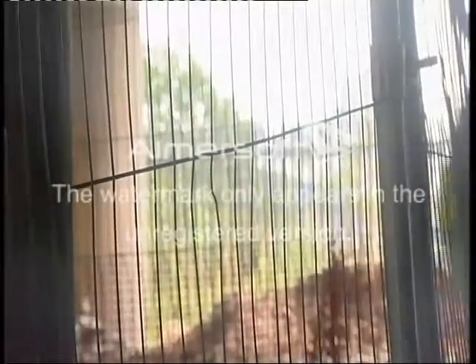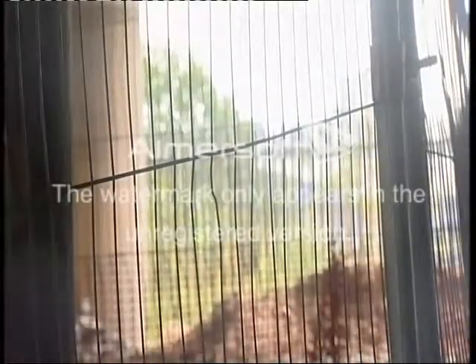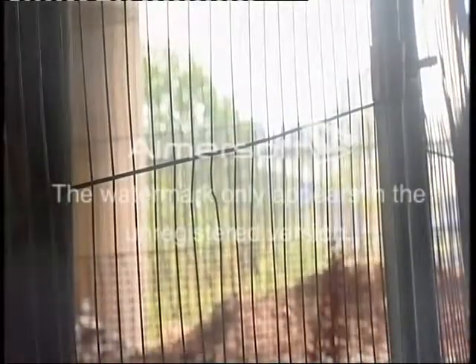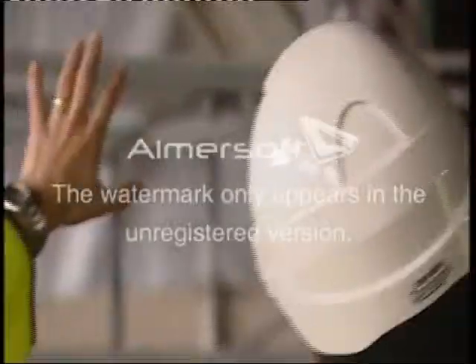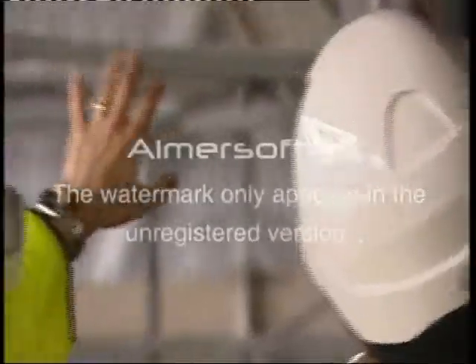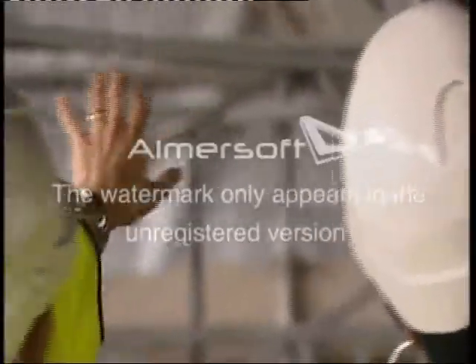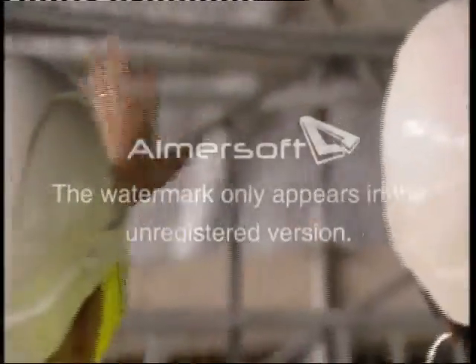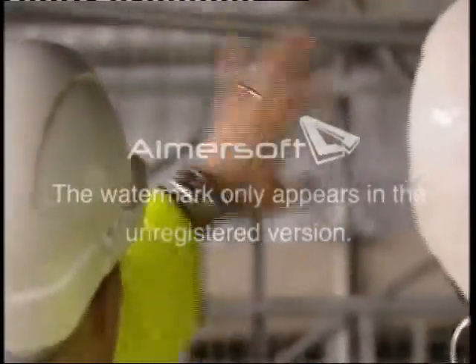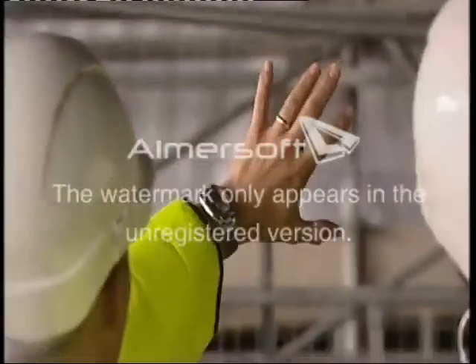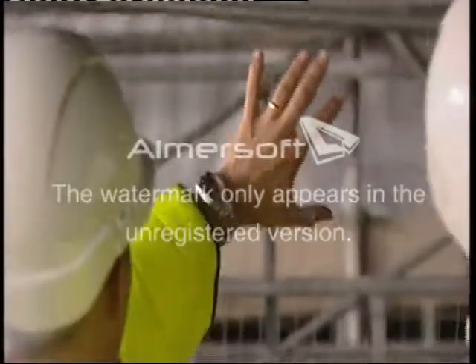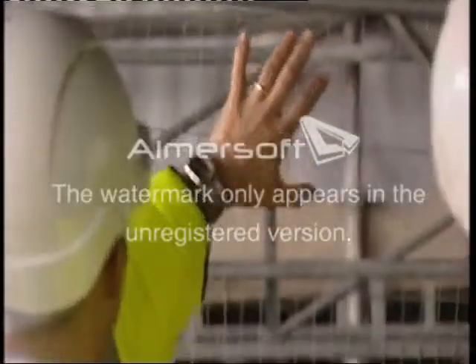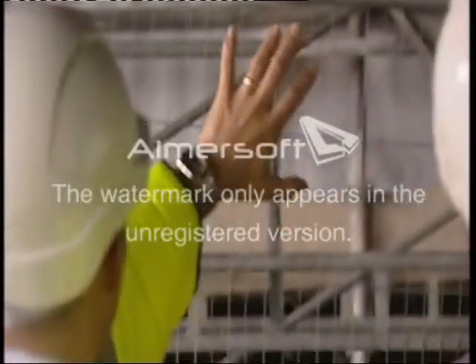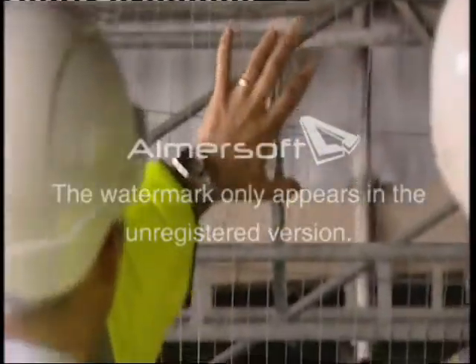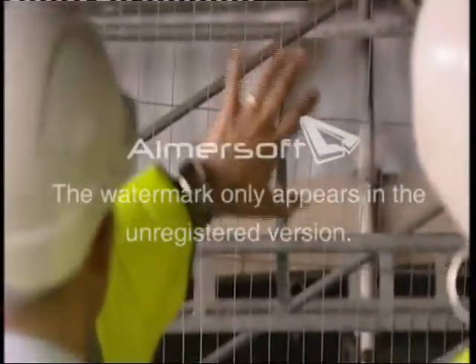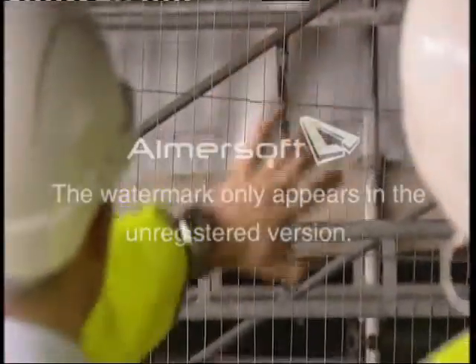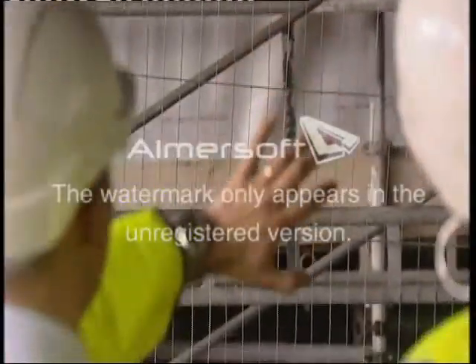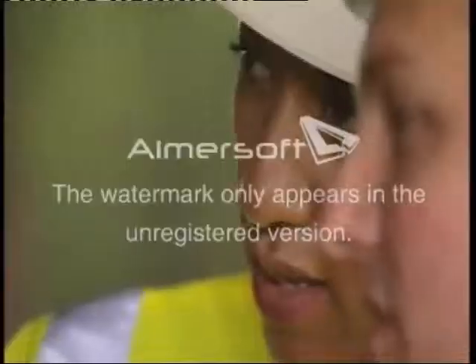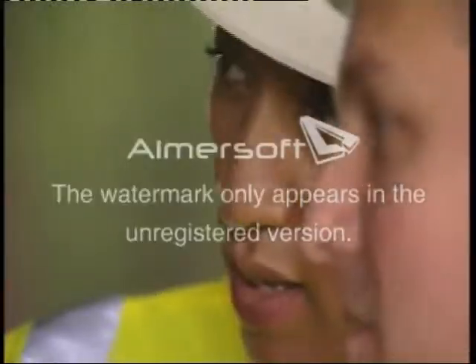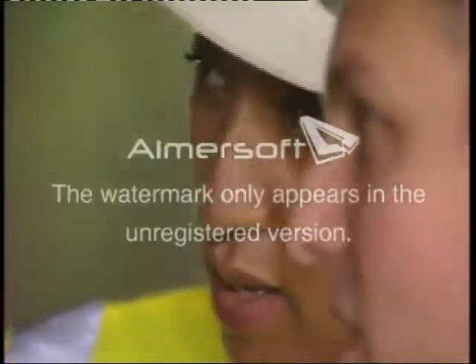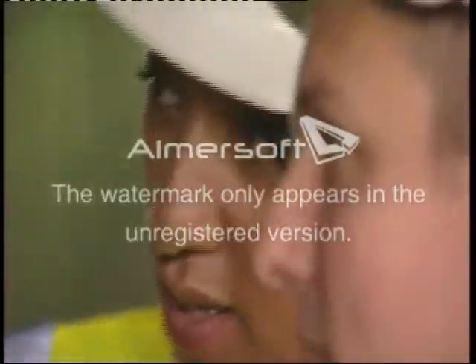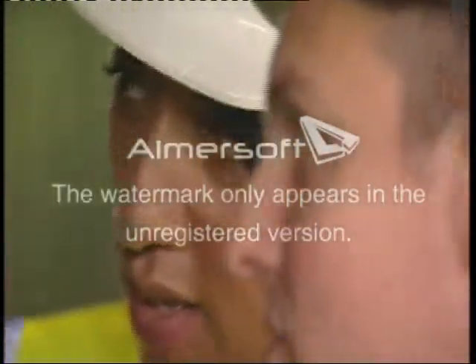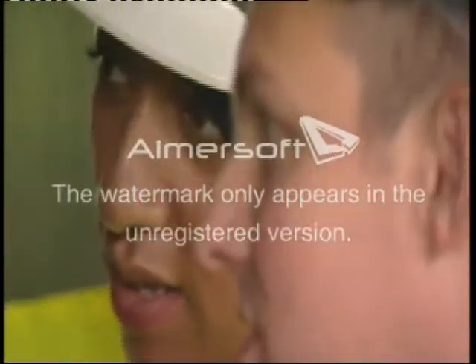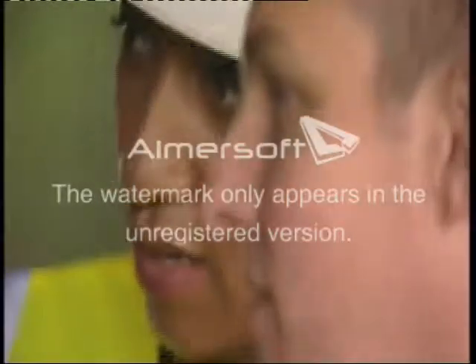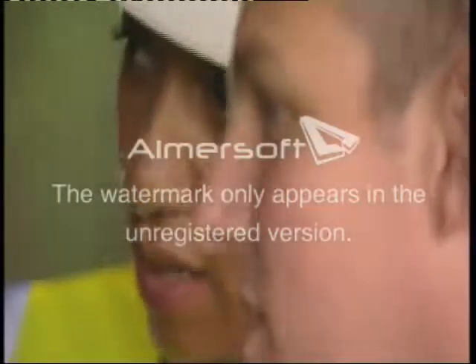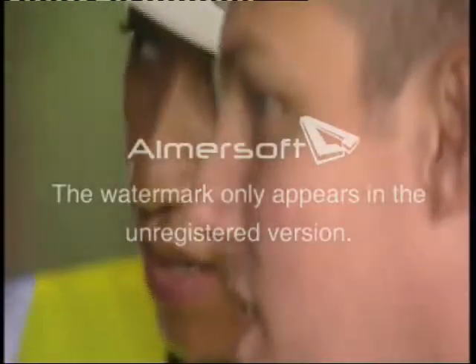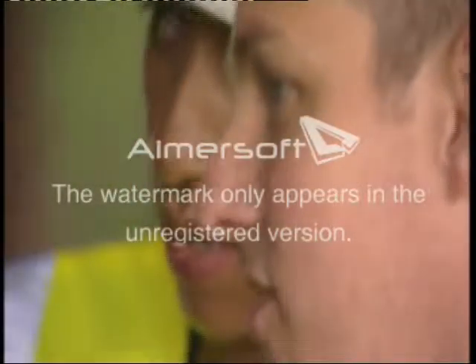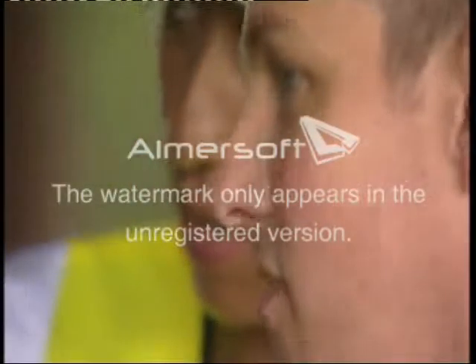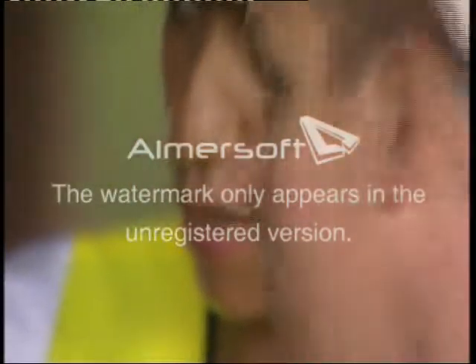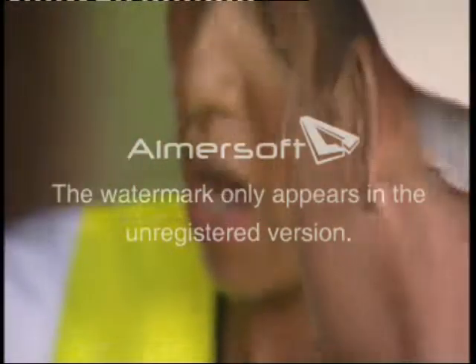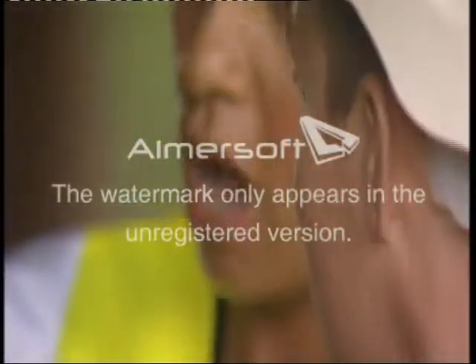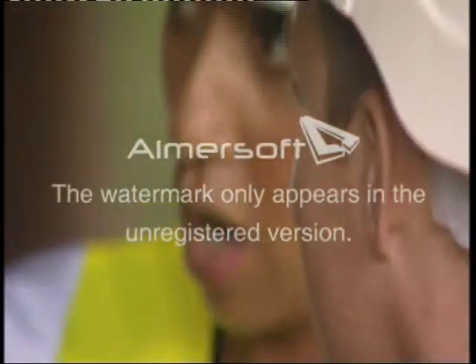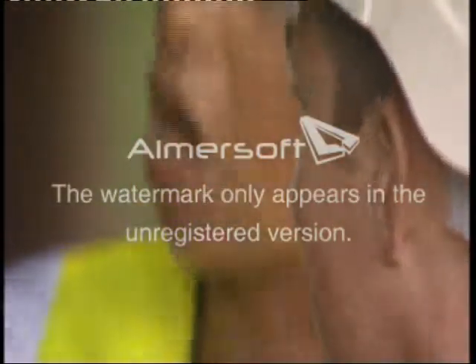Today I'm getting a rare chance to see the repair work up close and to find out what's really going on.